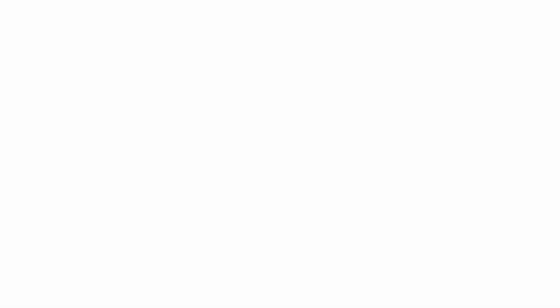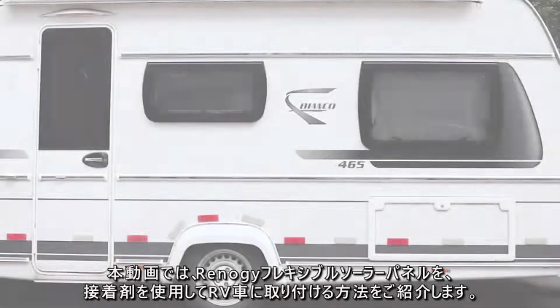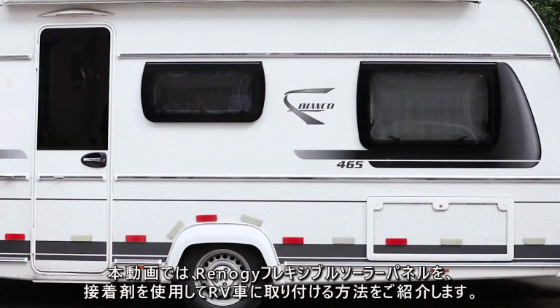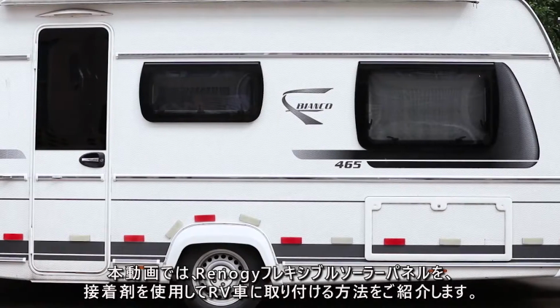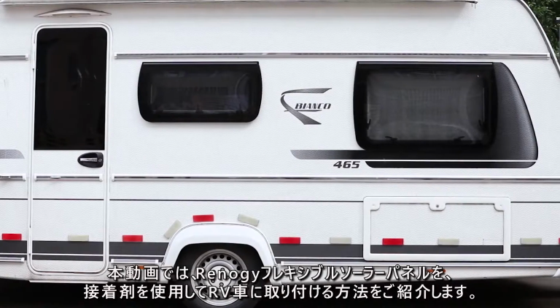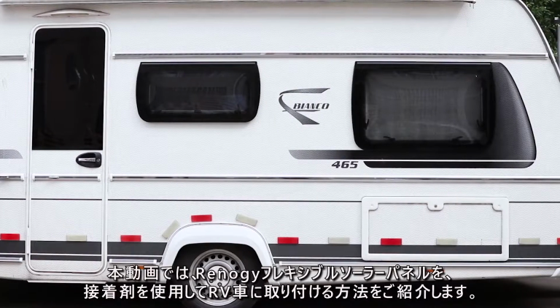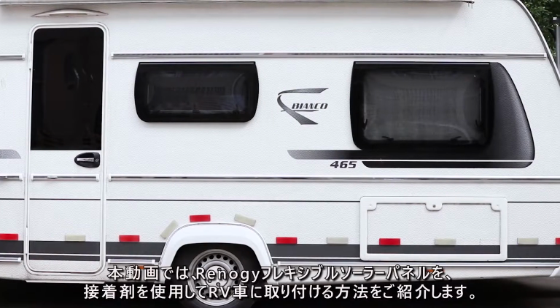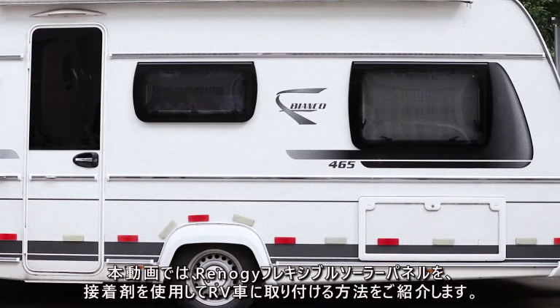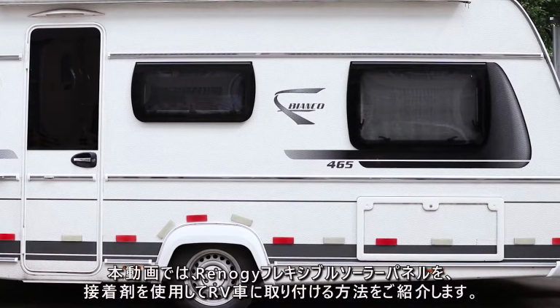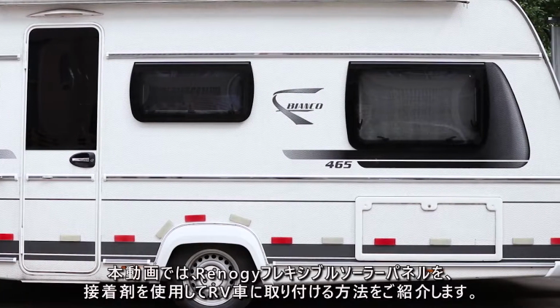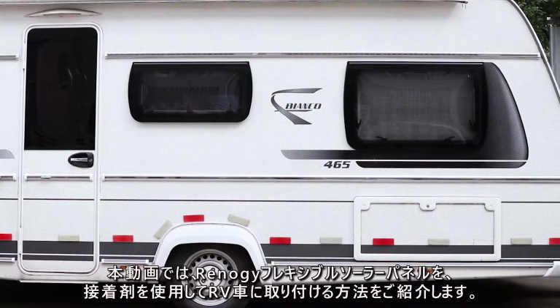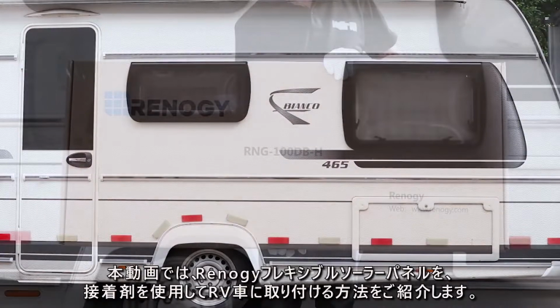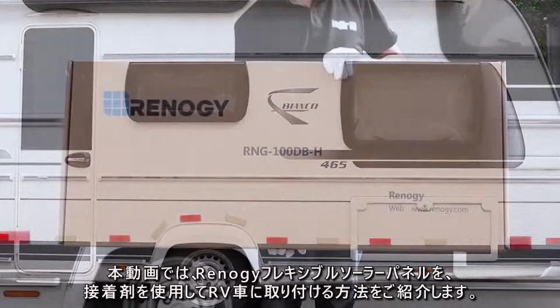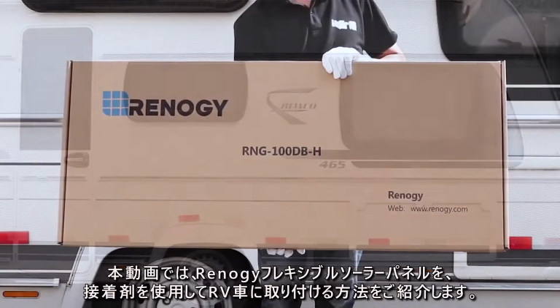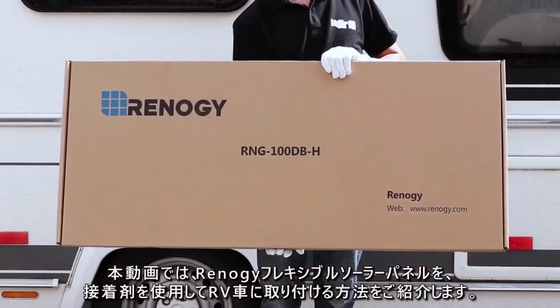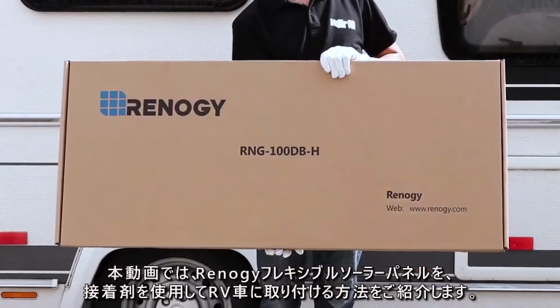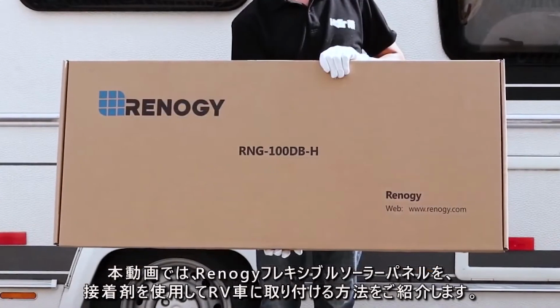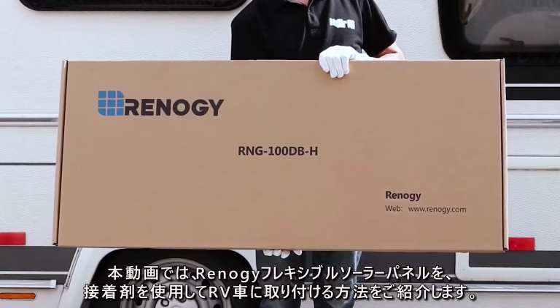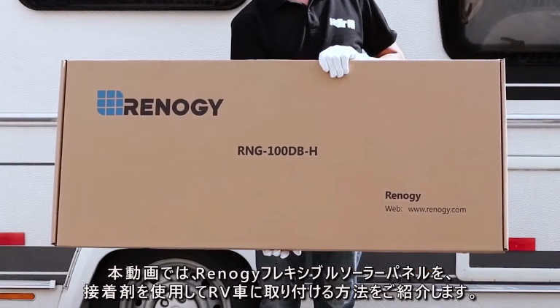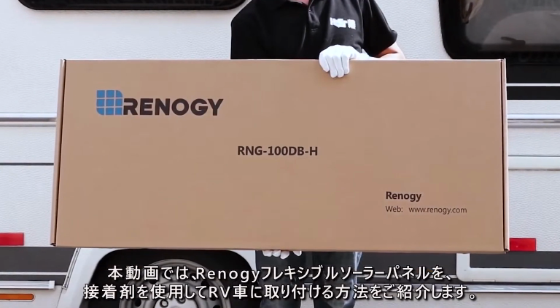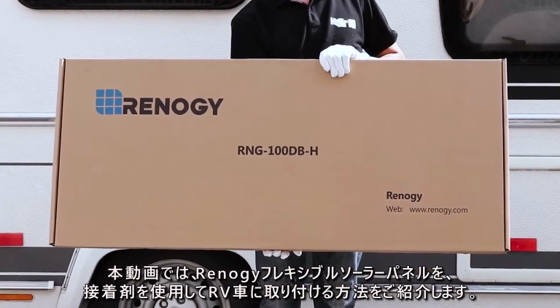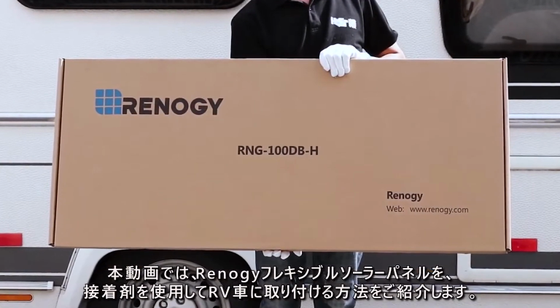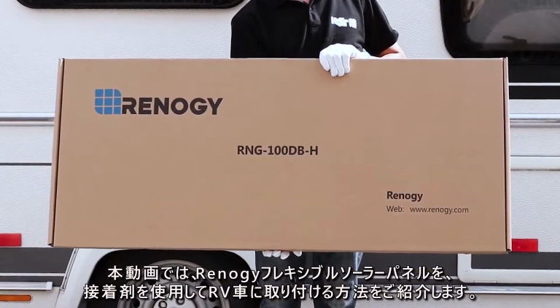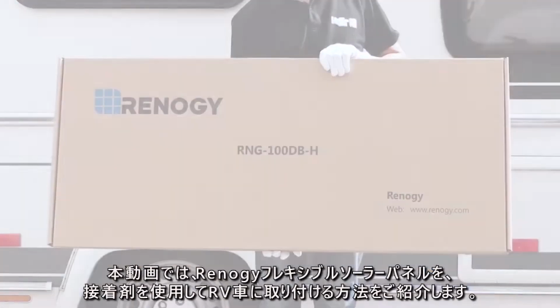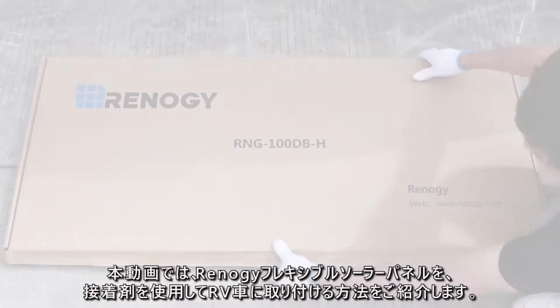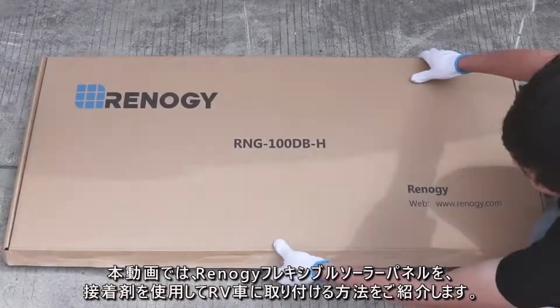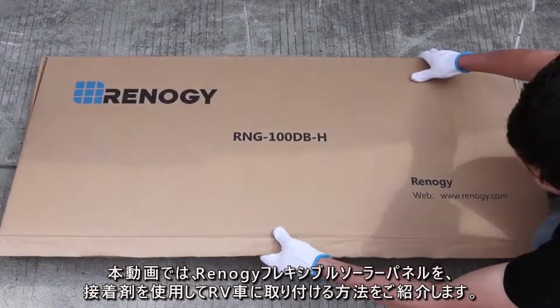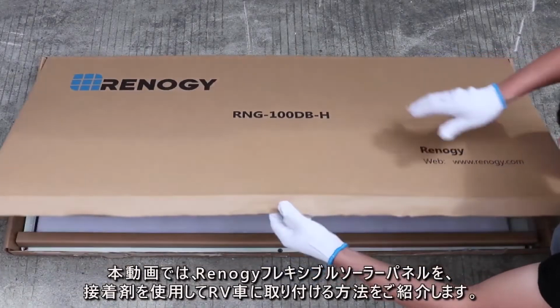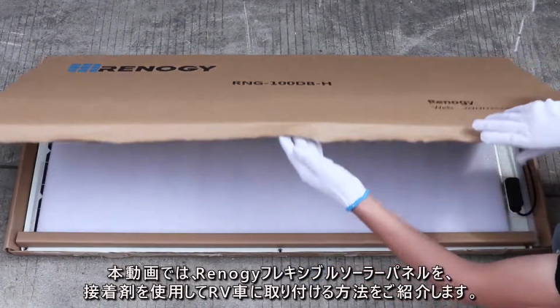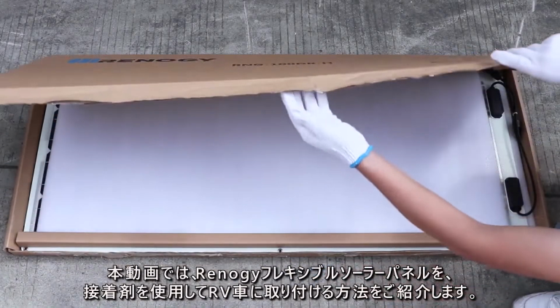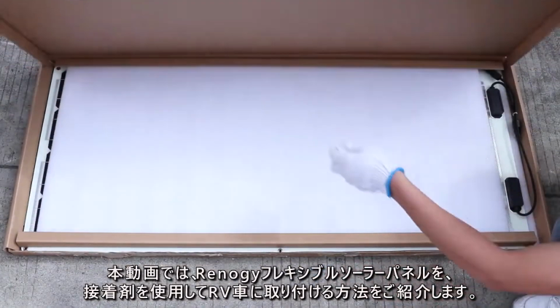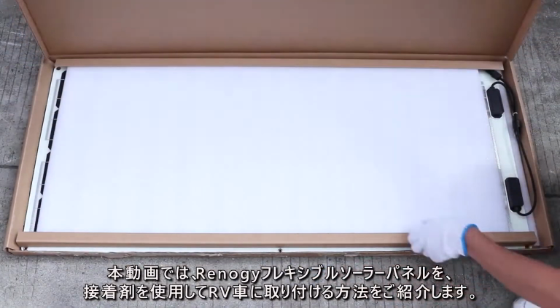This video will show you how to install a Renogy flexible solar panel on an RV rooftop by using adhesive.